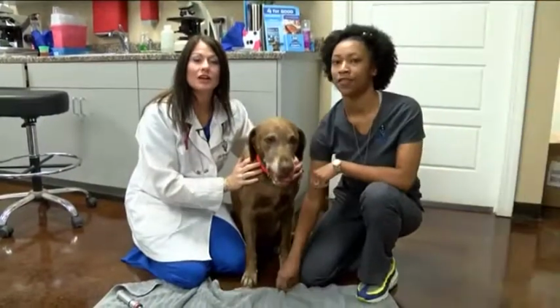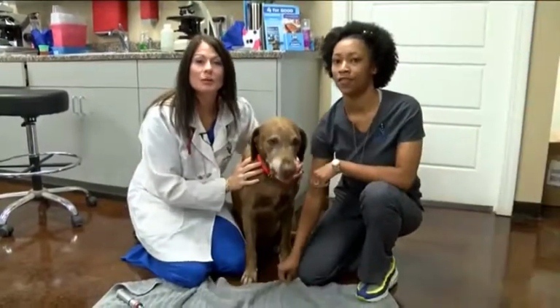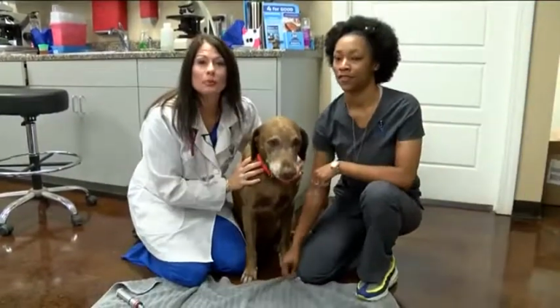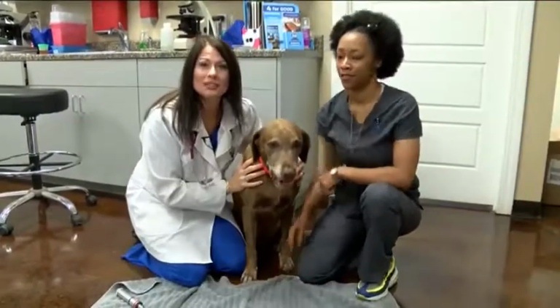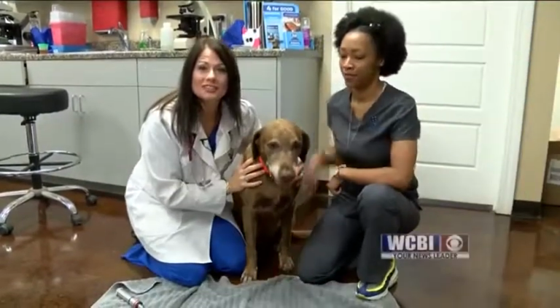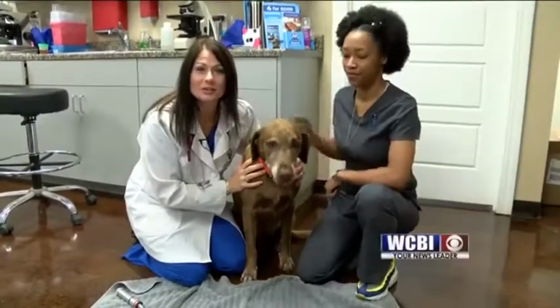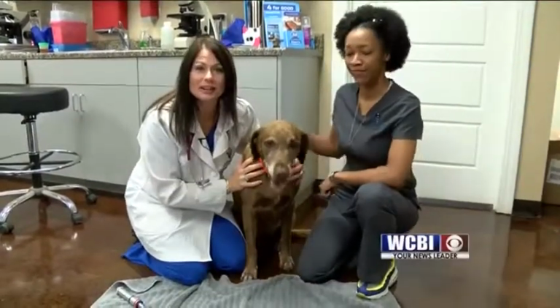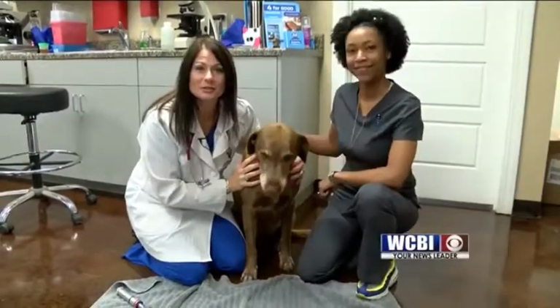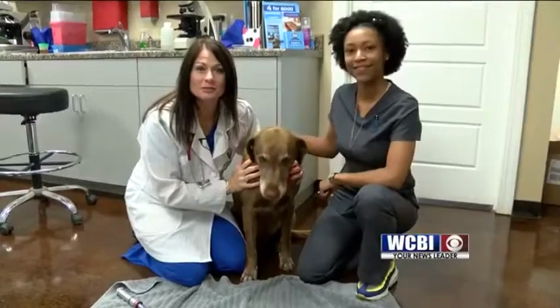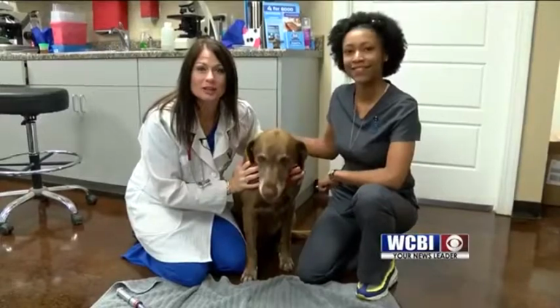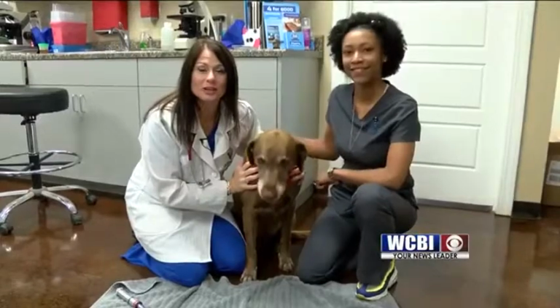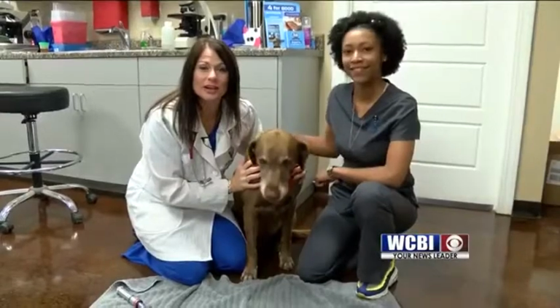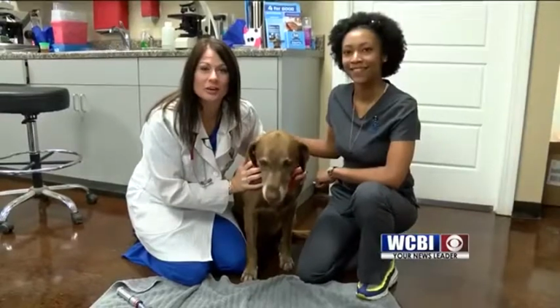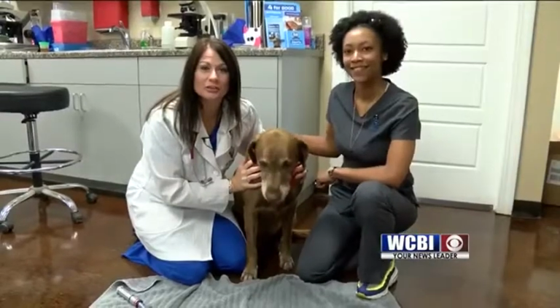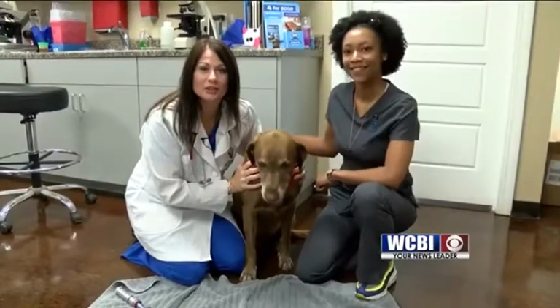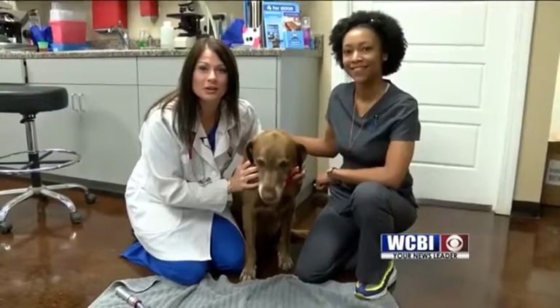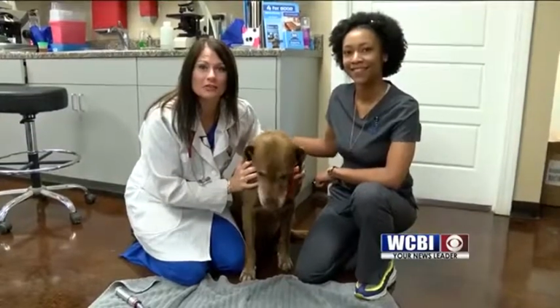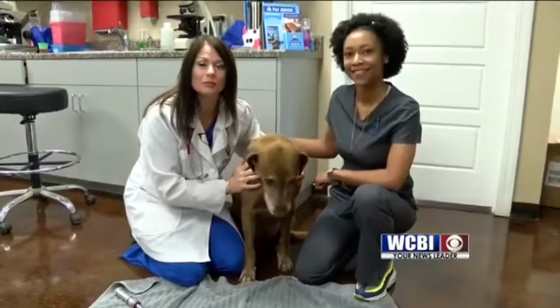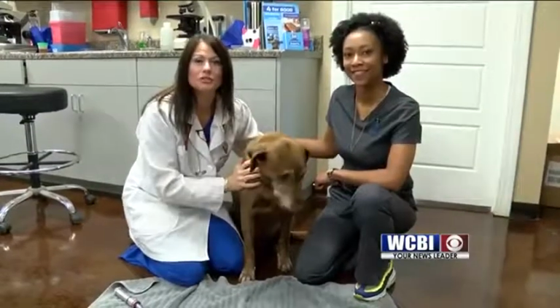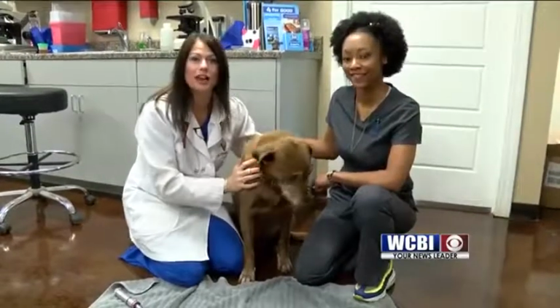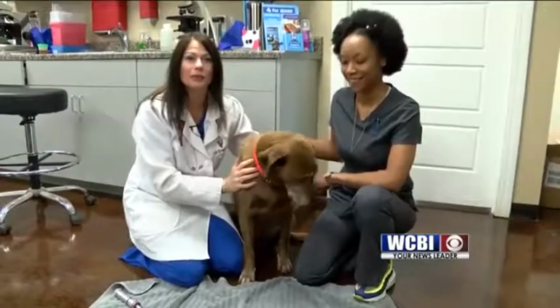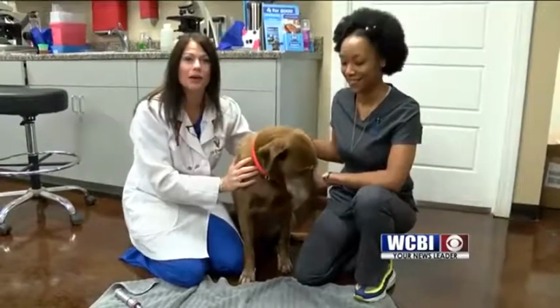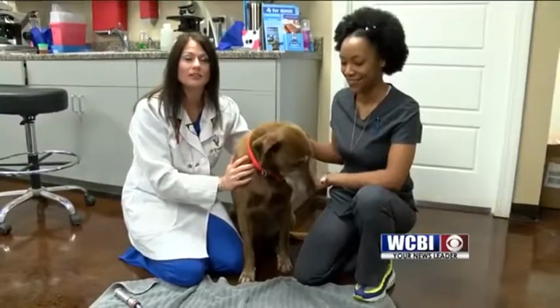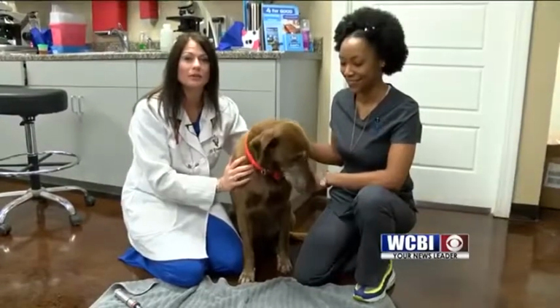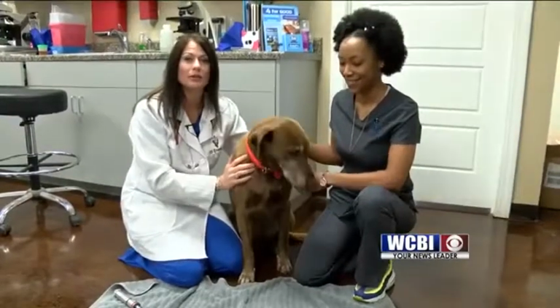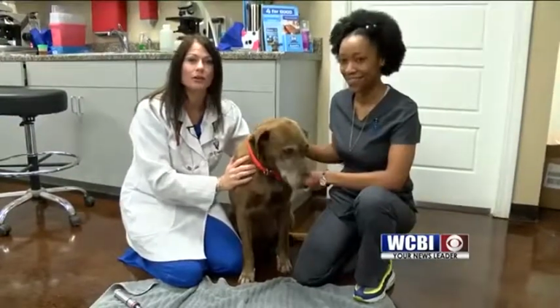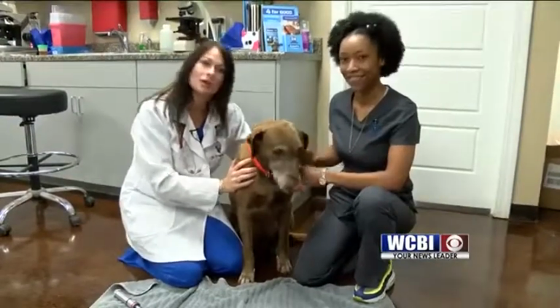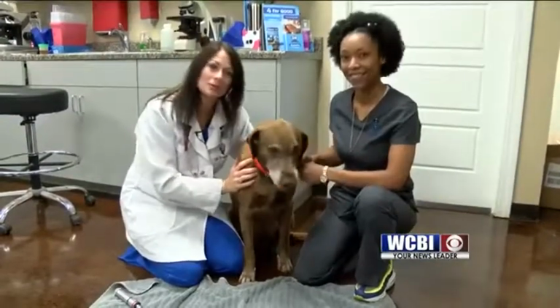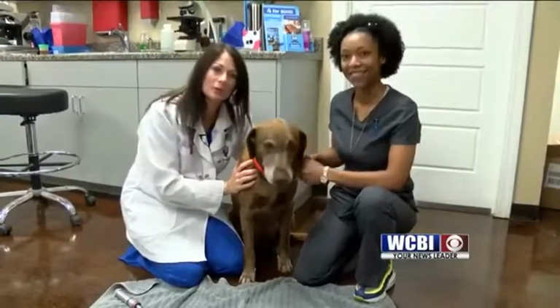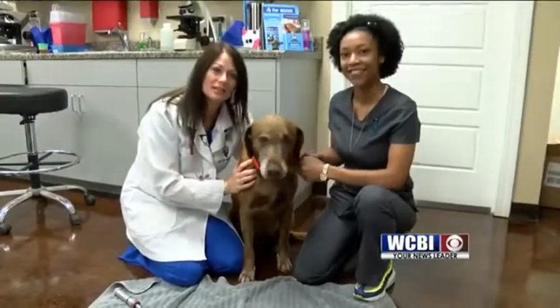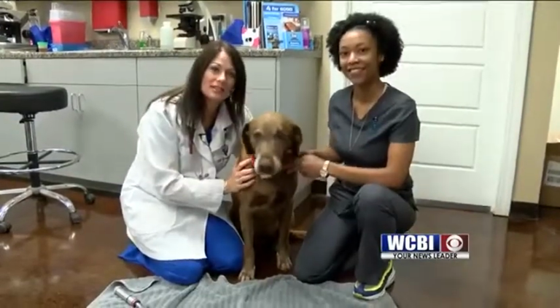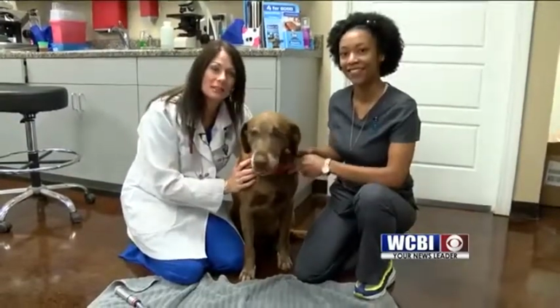Good morning, Sunrisers. I'm Dr. Karen Emerson, owner of Emerson Animal Hospital here in West Point, Mississippi.